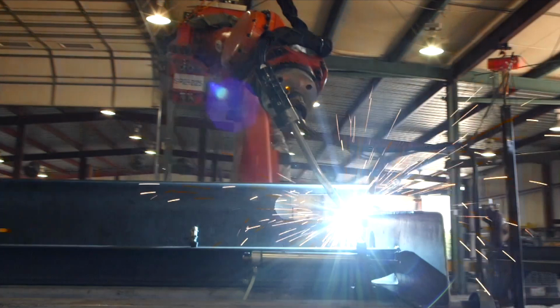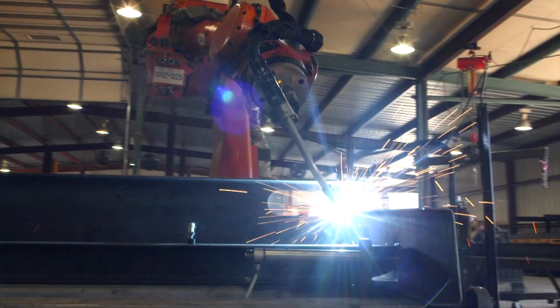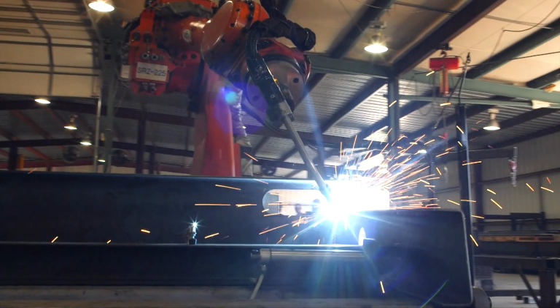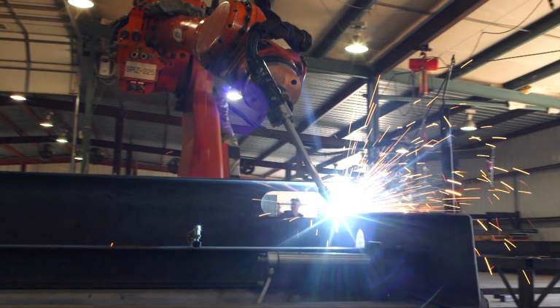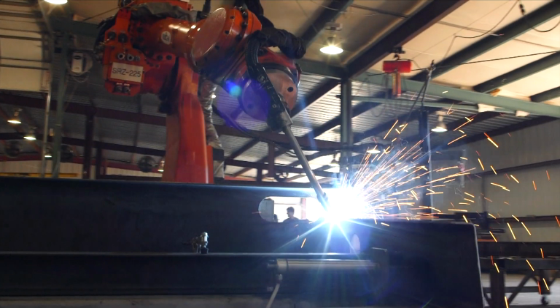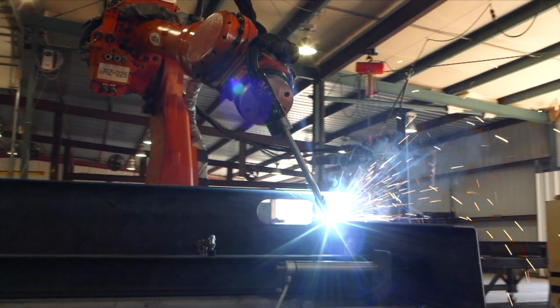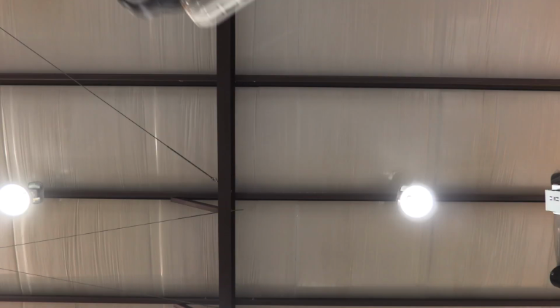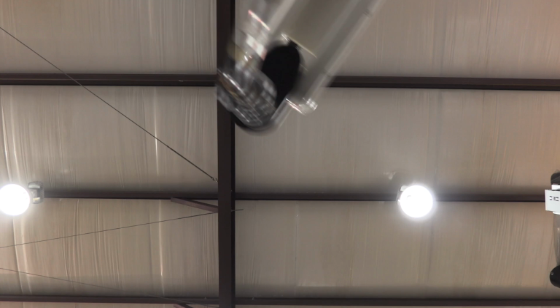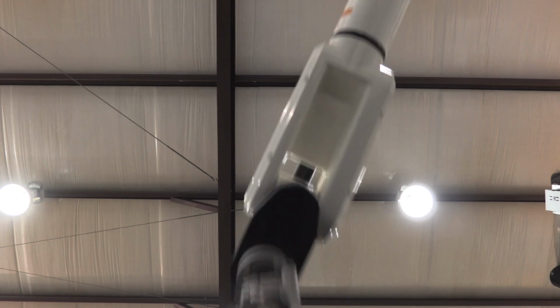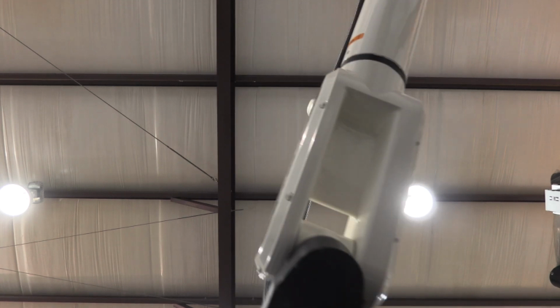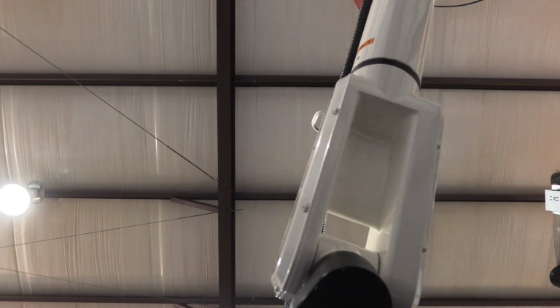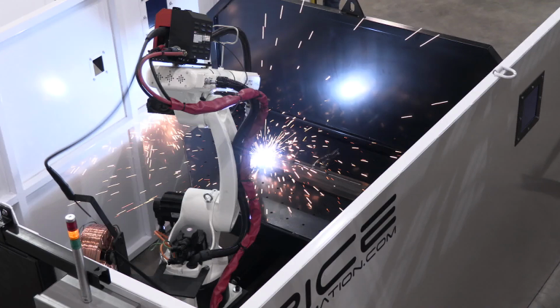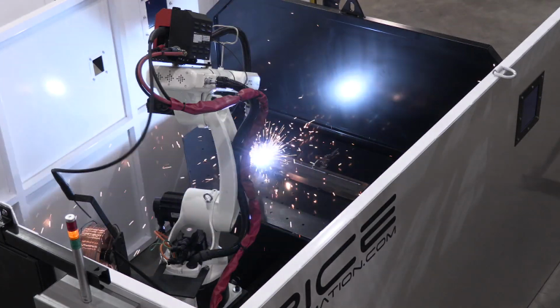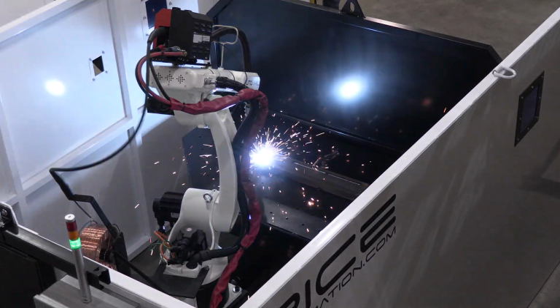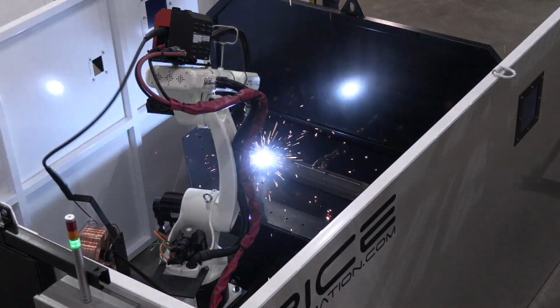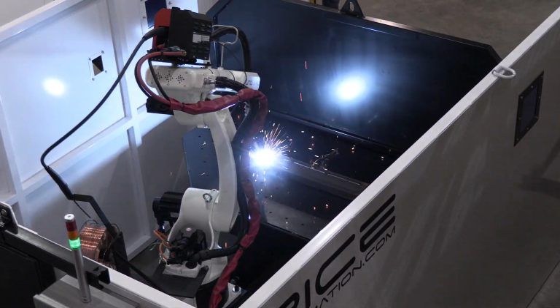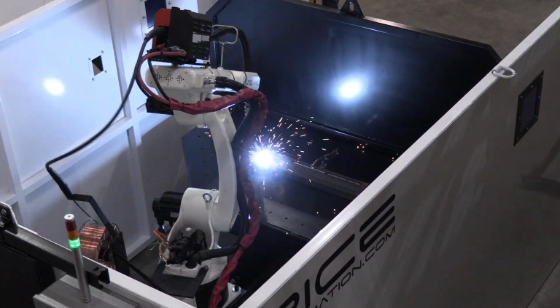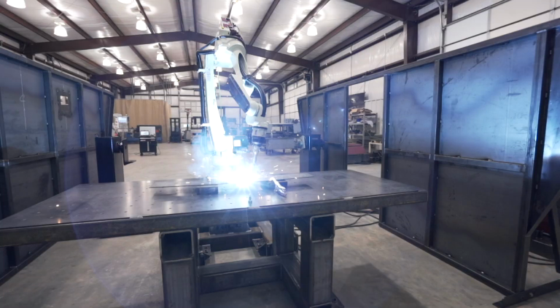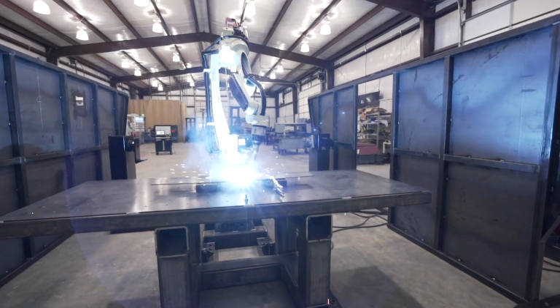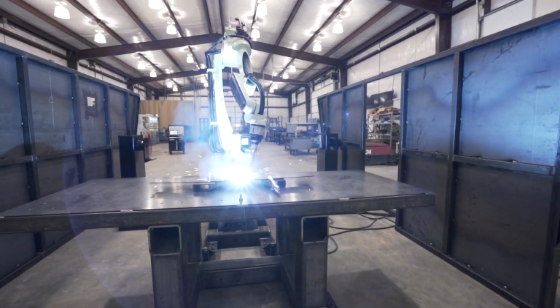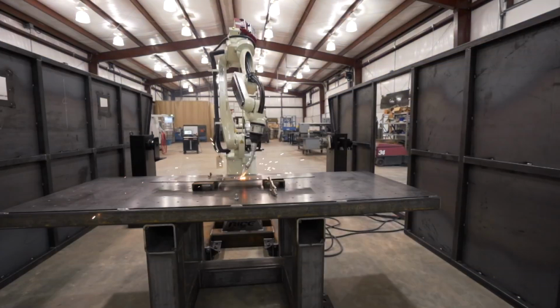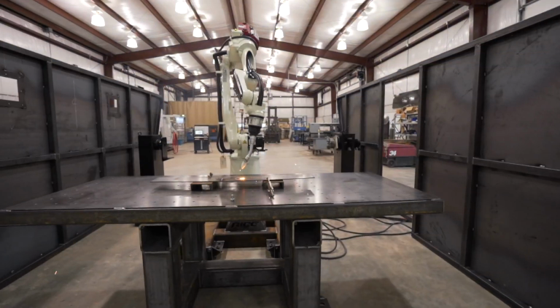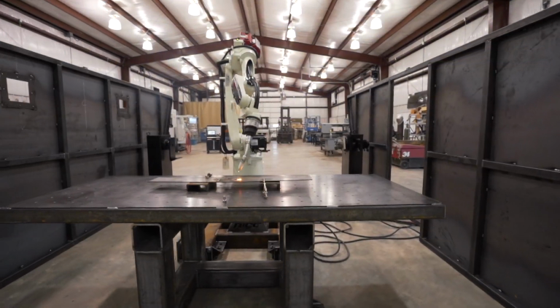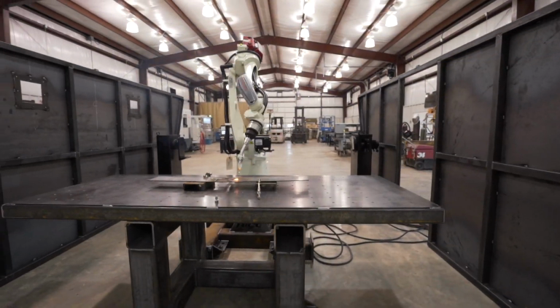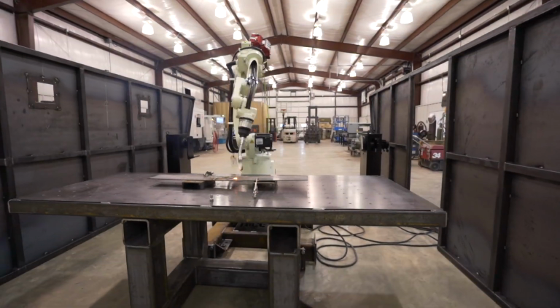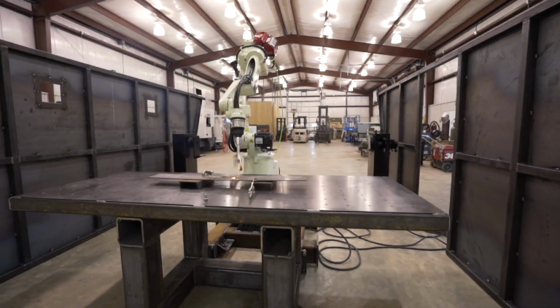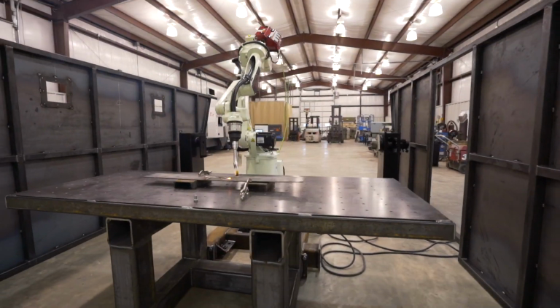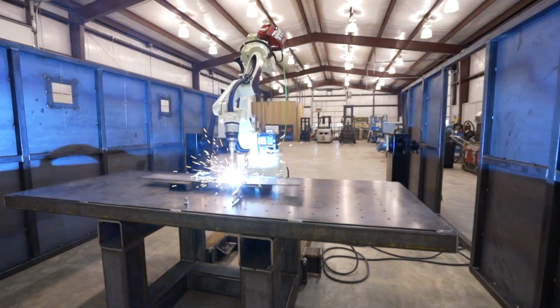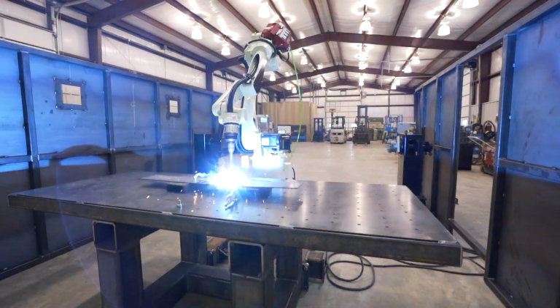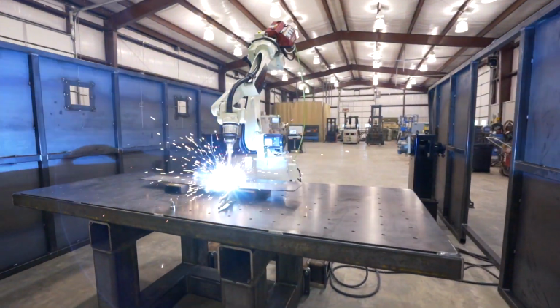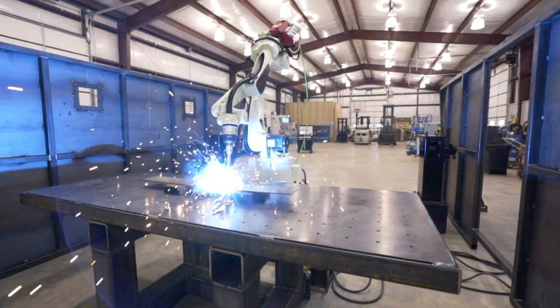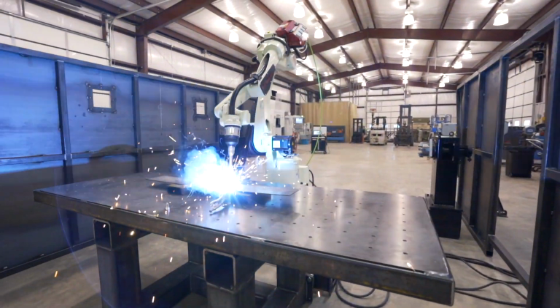So if you want to get started in robotics, give us a call. And if we don't have a solution that you're seeing, we'll make one for you.